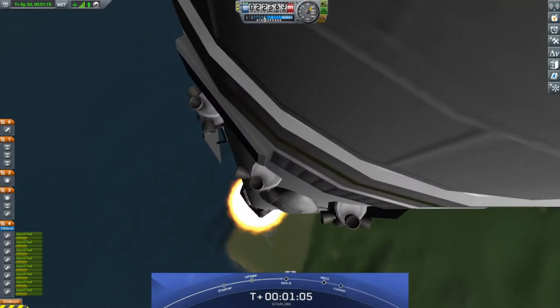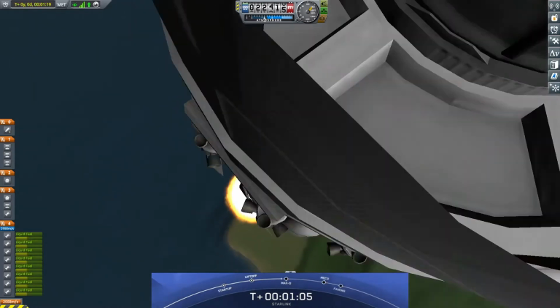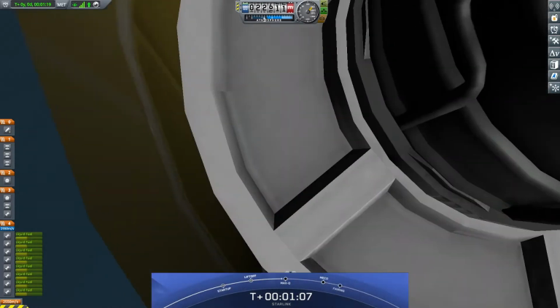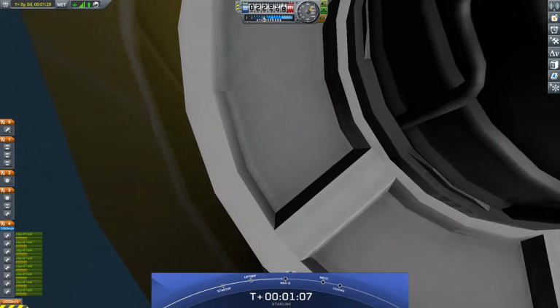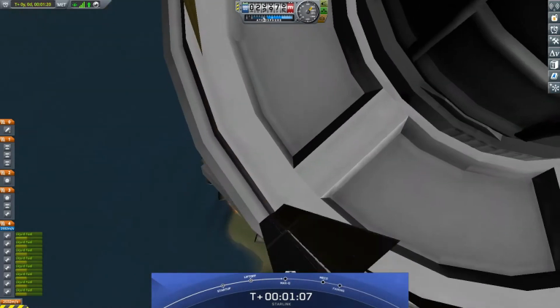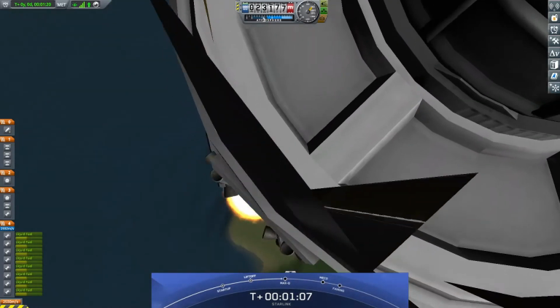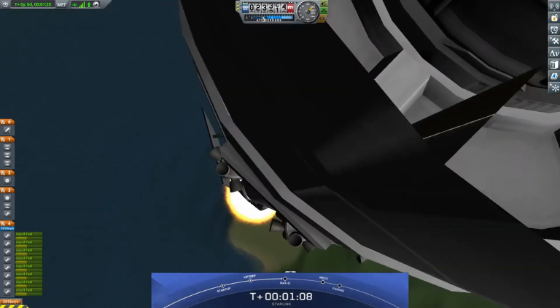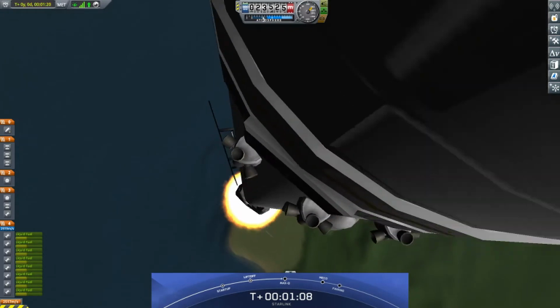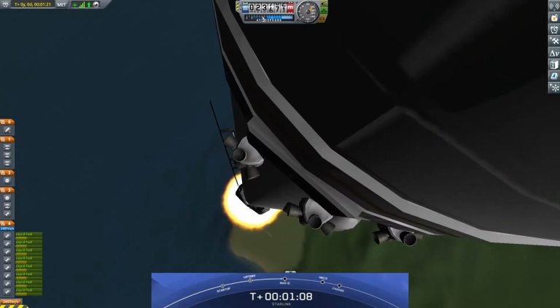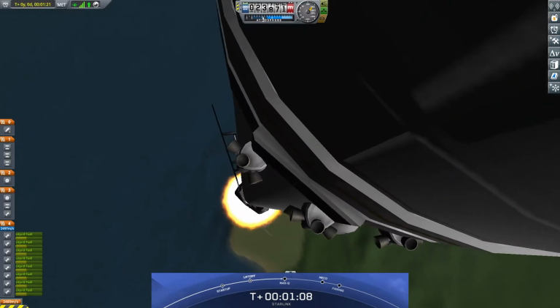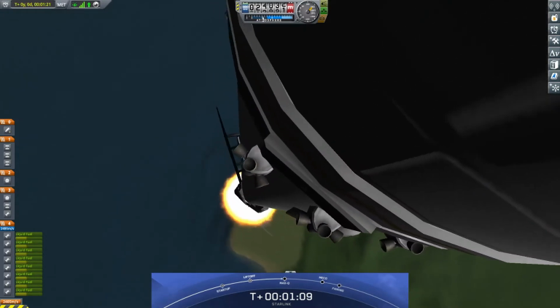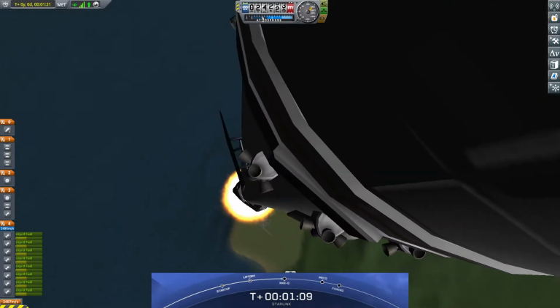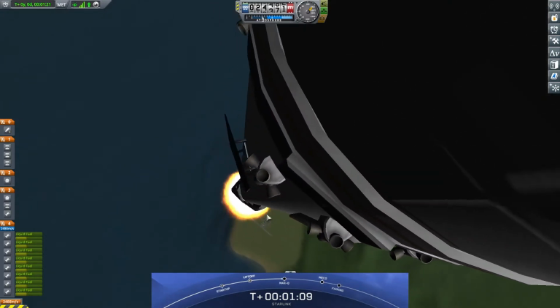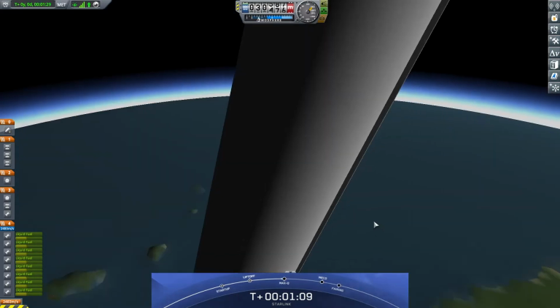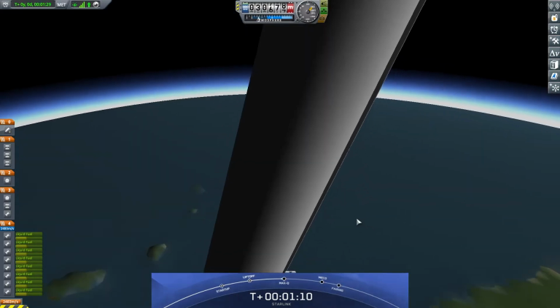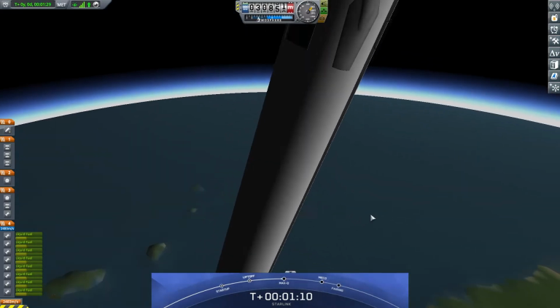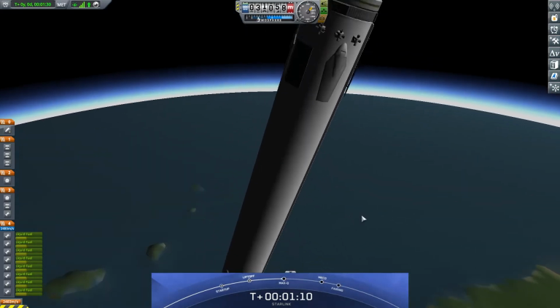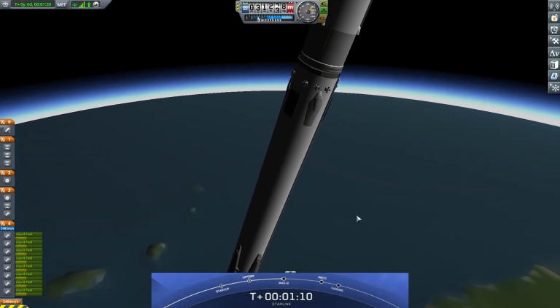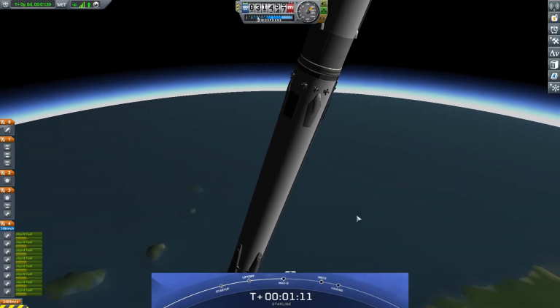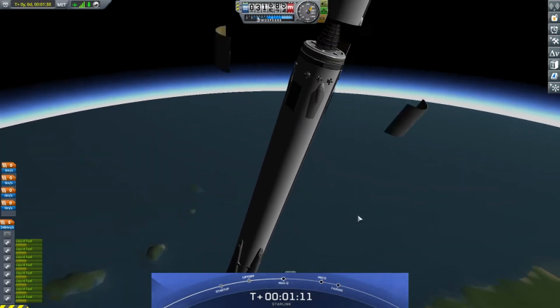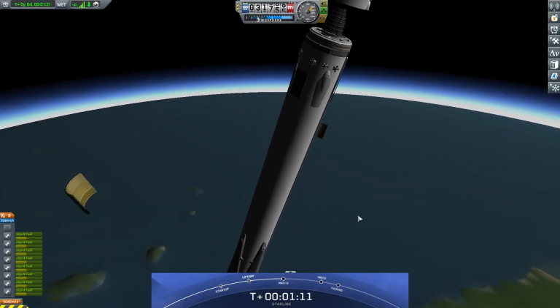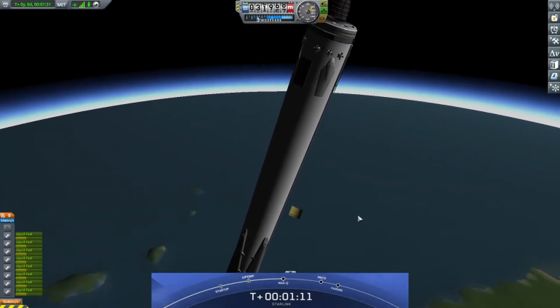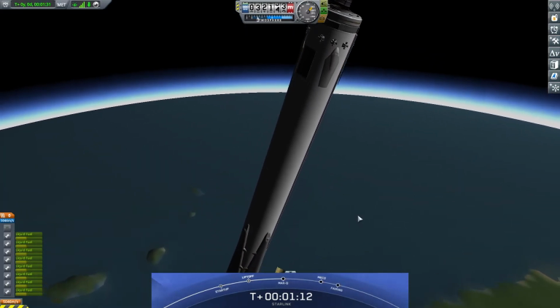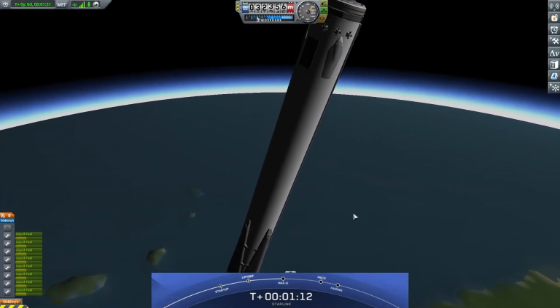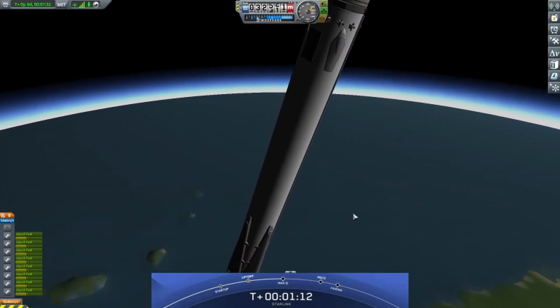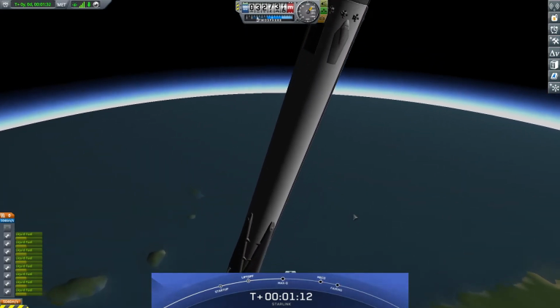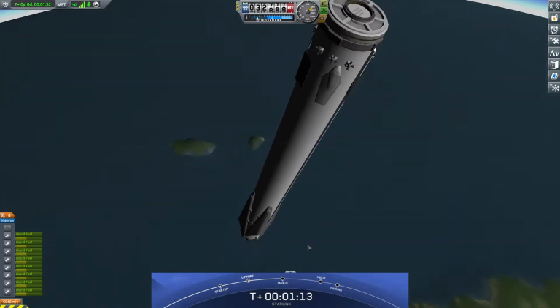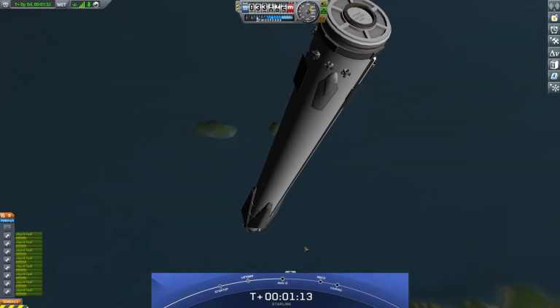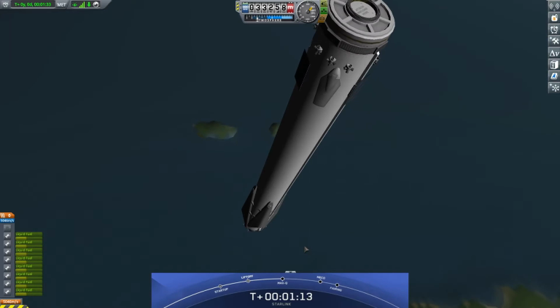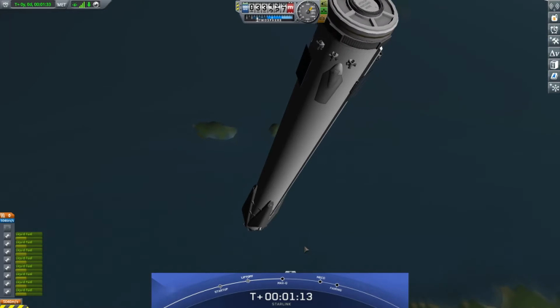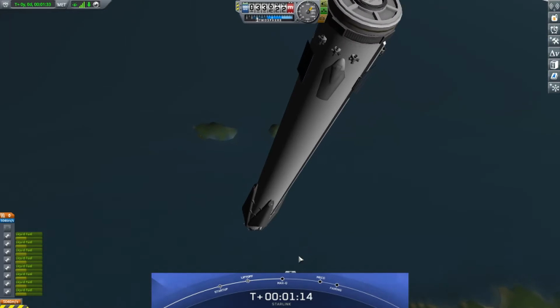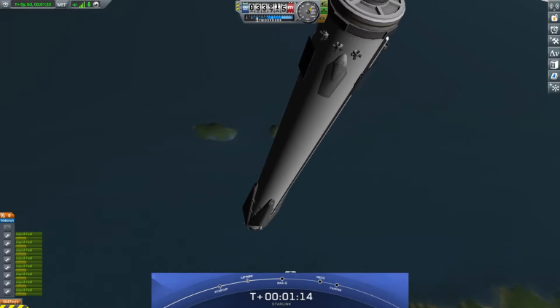Vehicle is supersonic, and we should be passing through Max-Q here in just a few seconds.